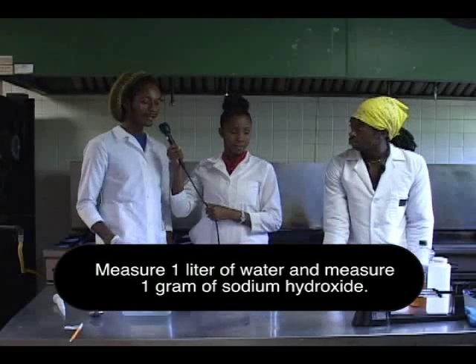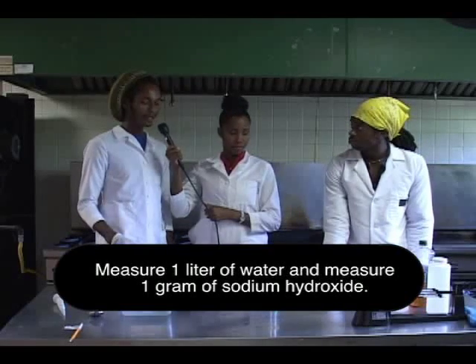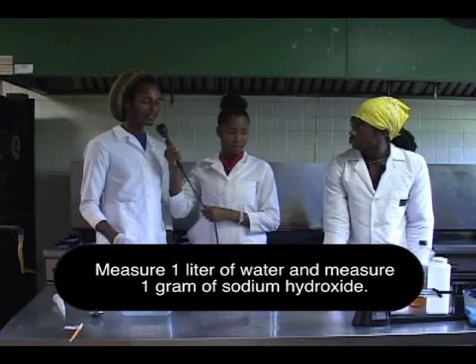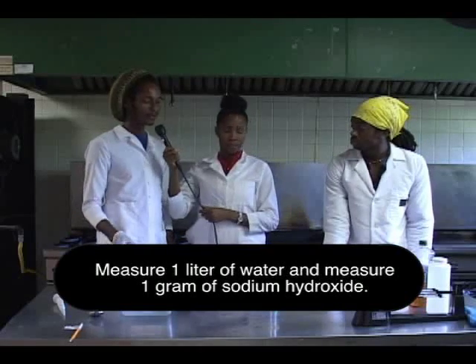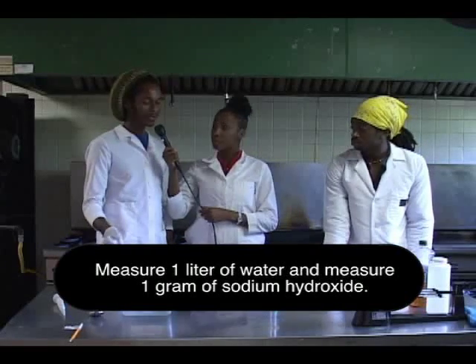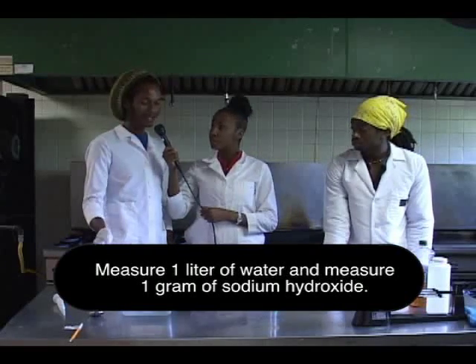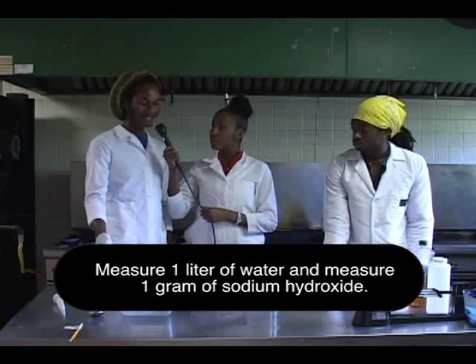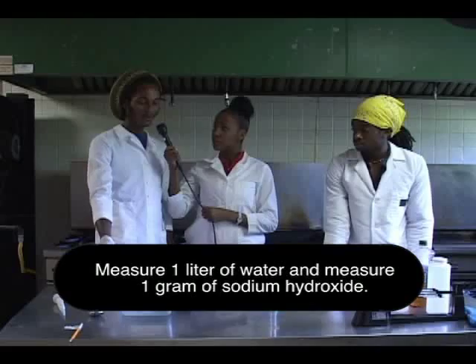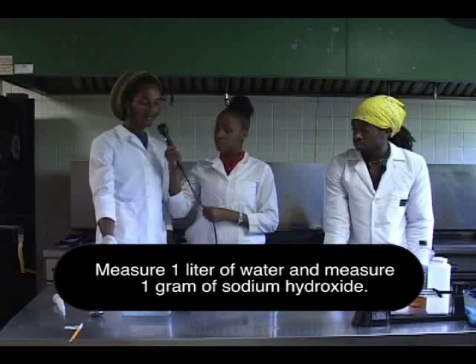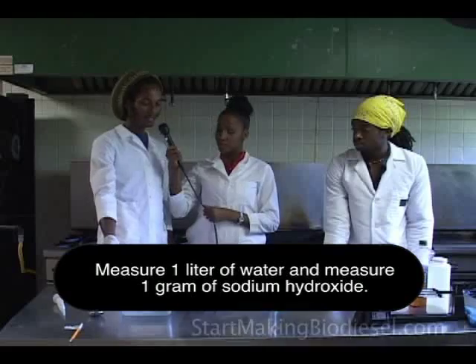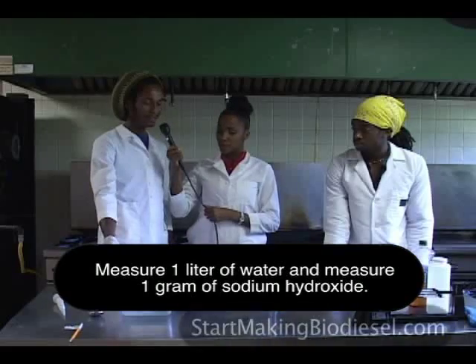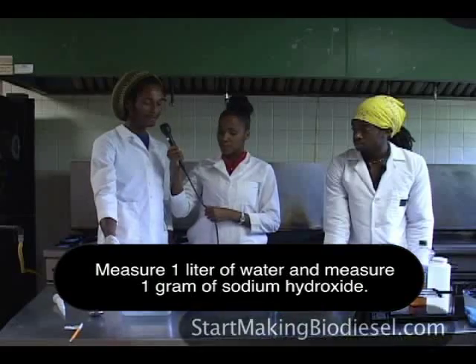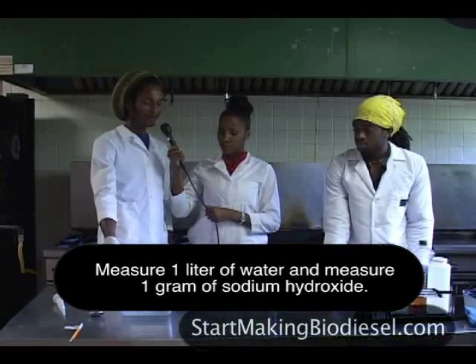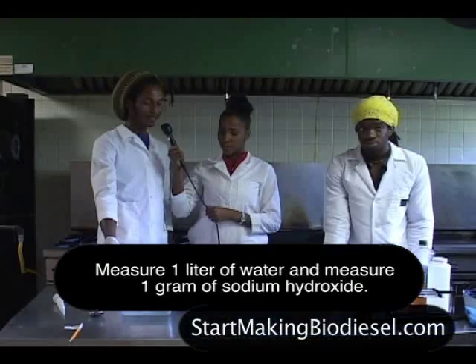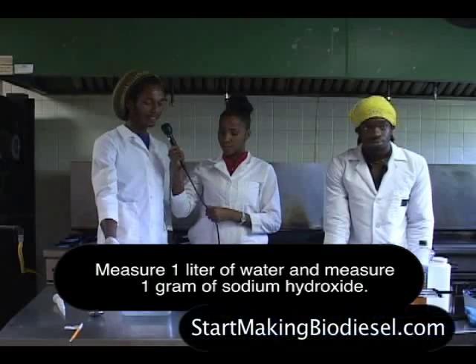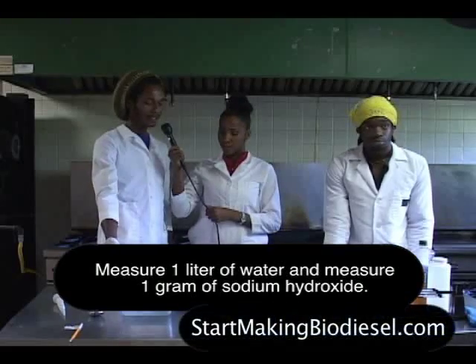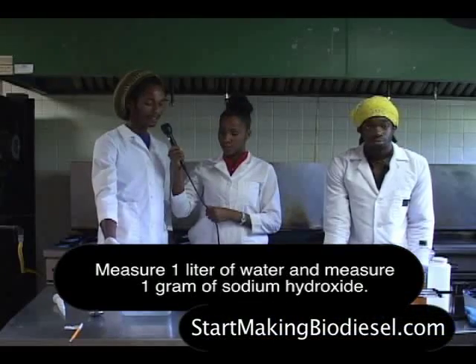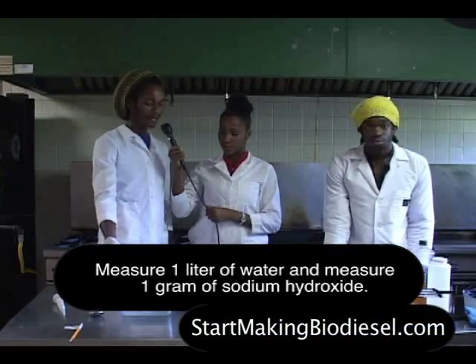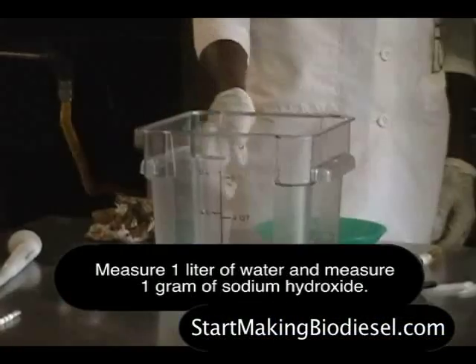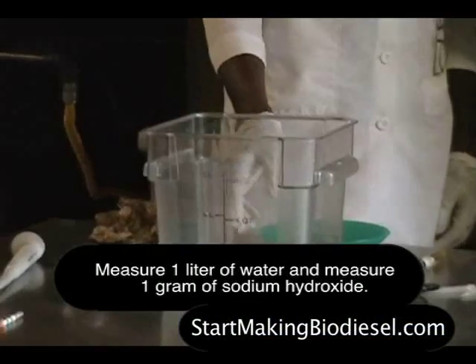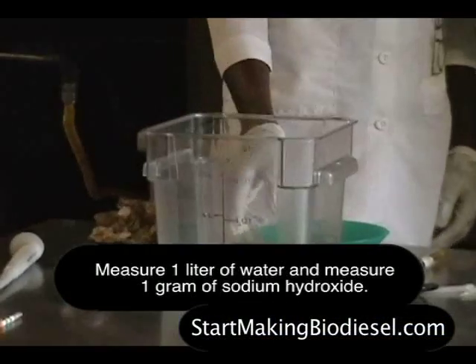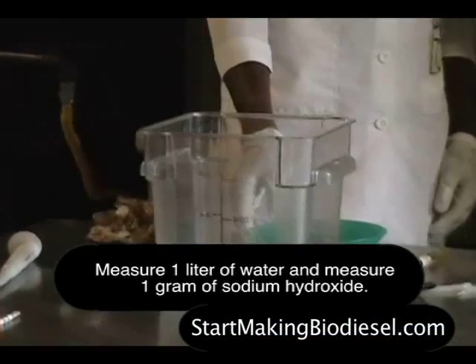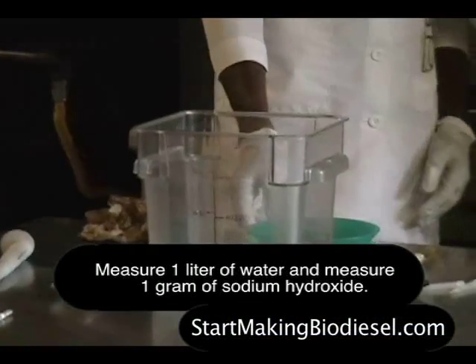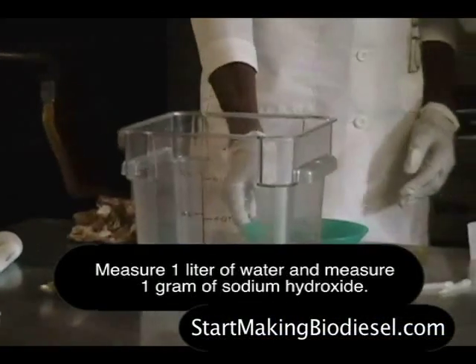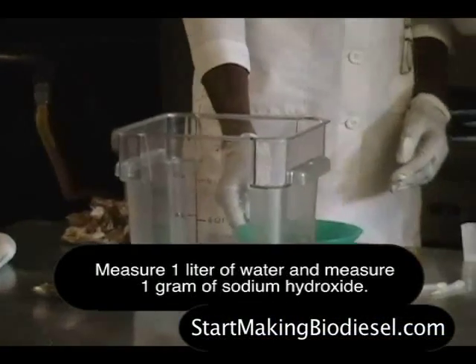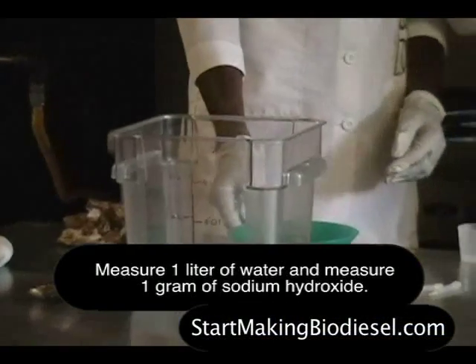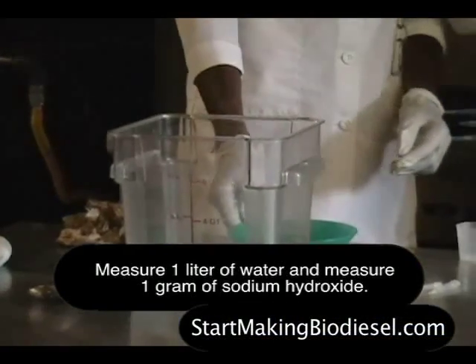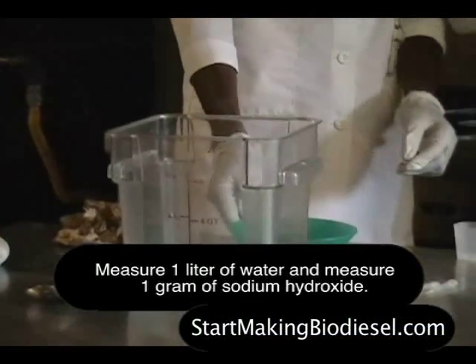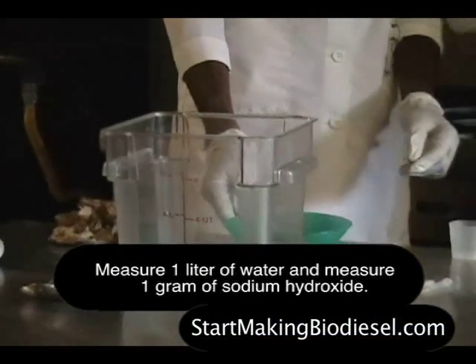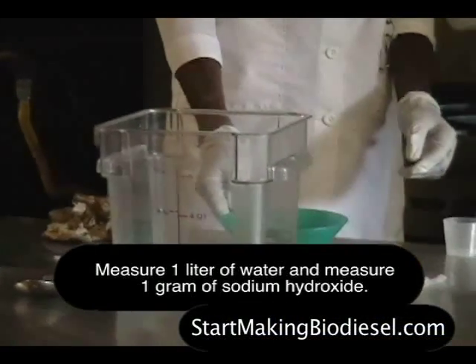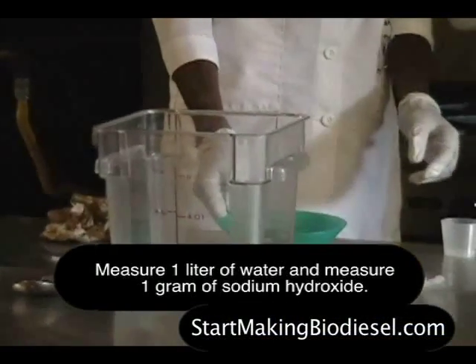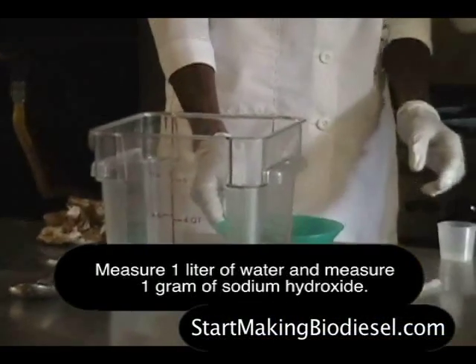So we measured out one liter of water here, and now we've got to measure out one gram of sodium hydroxide.